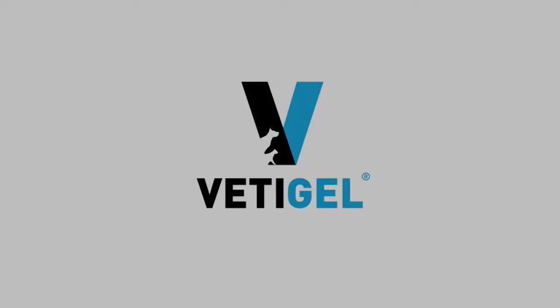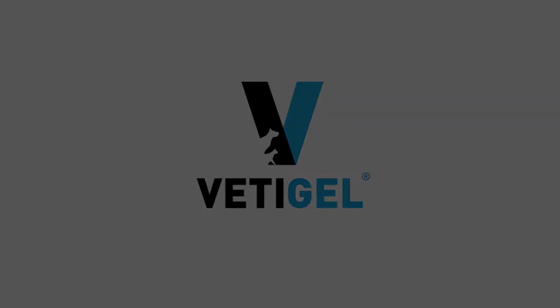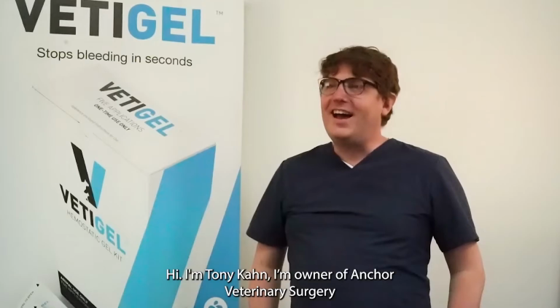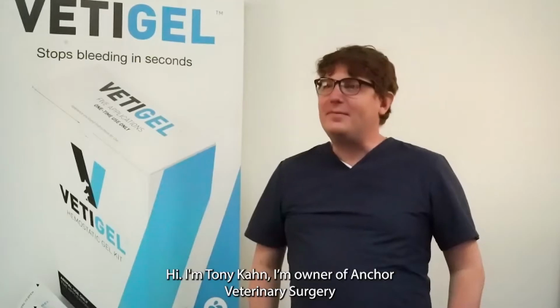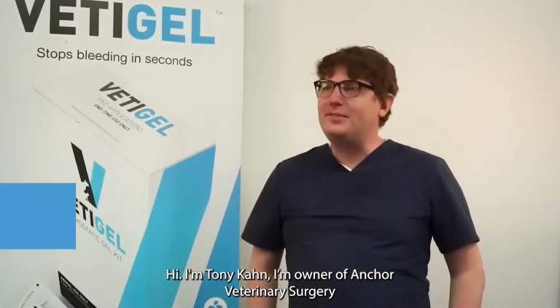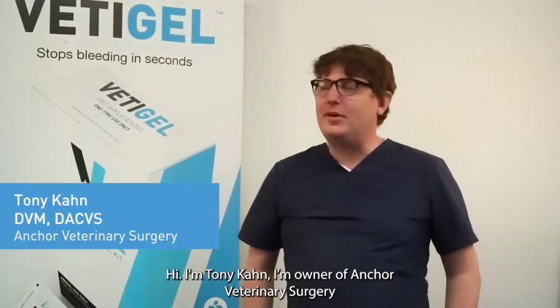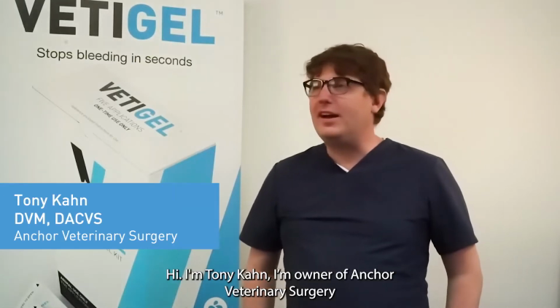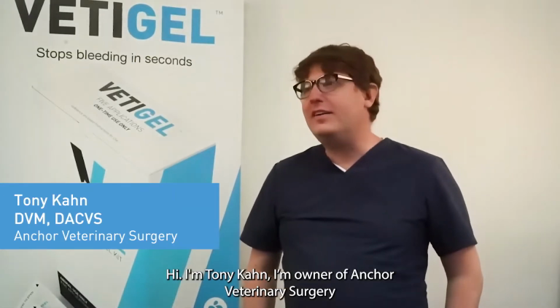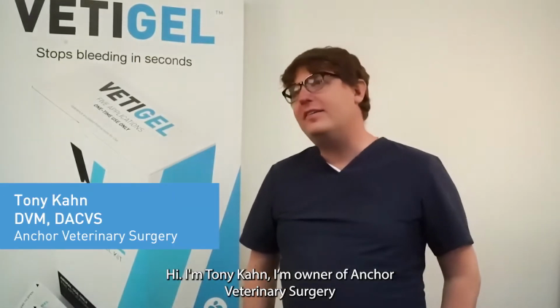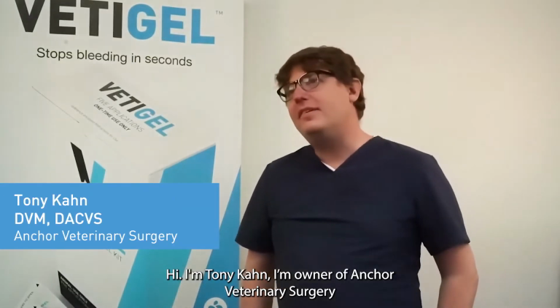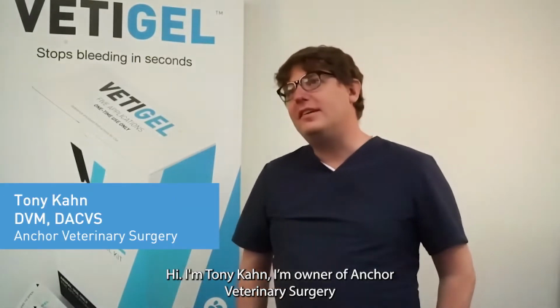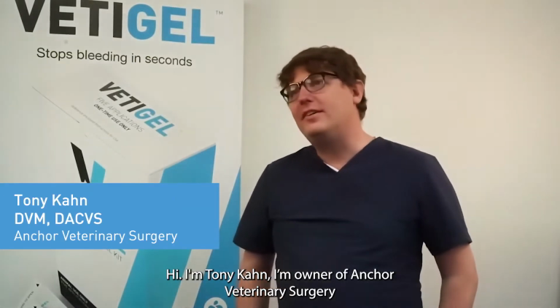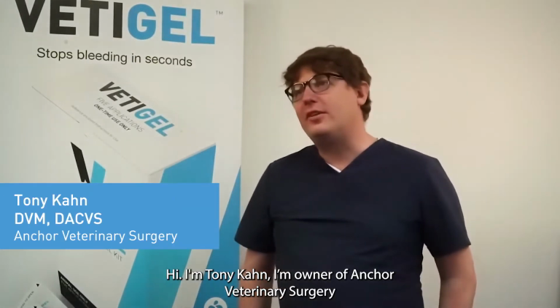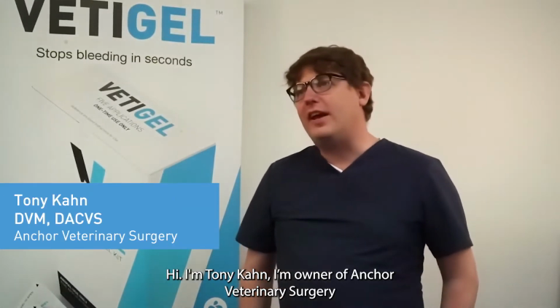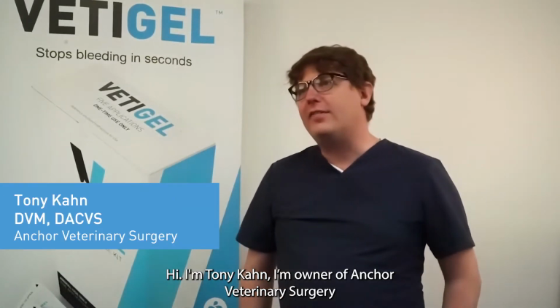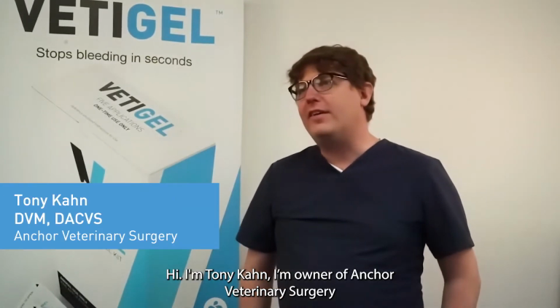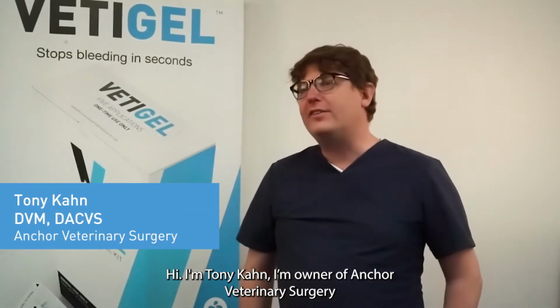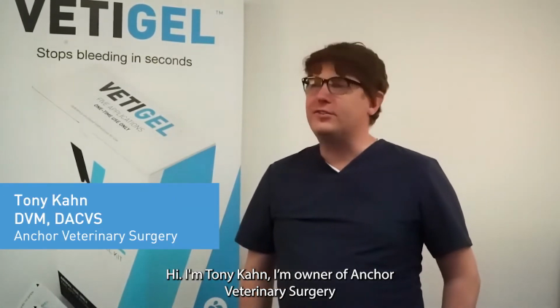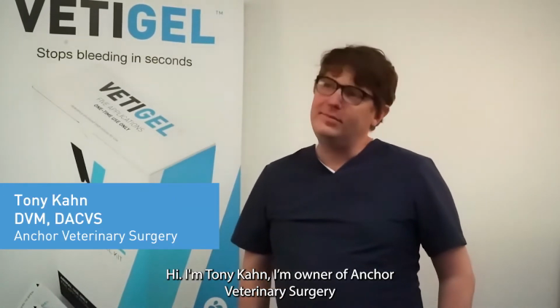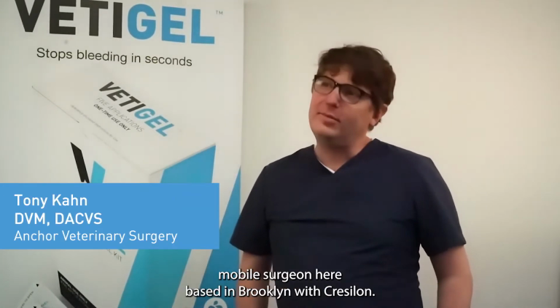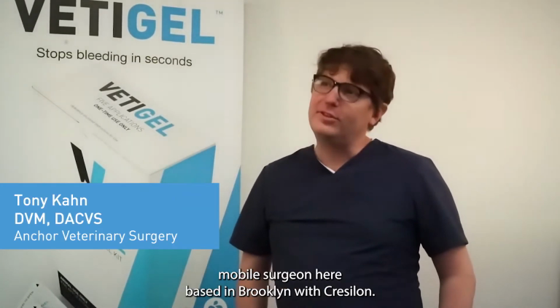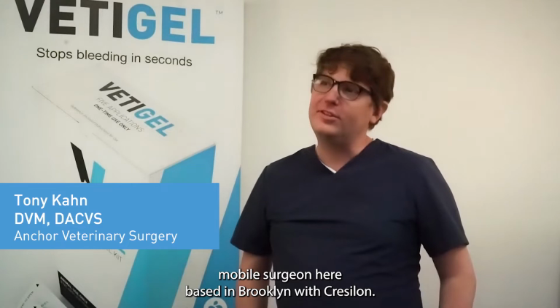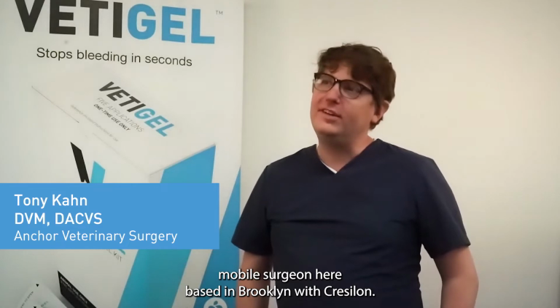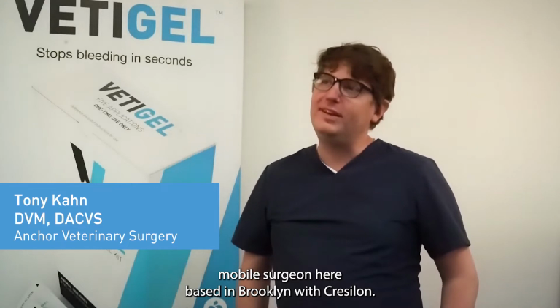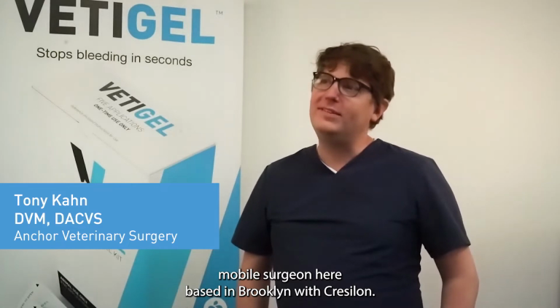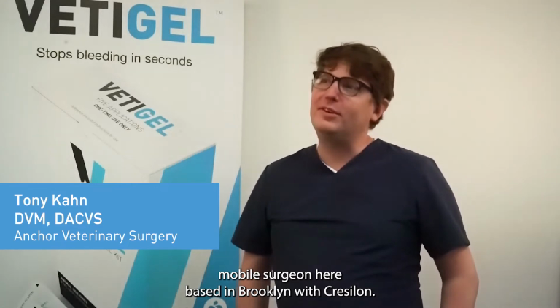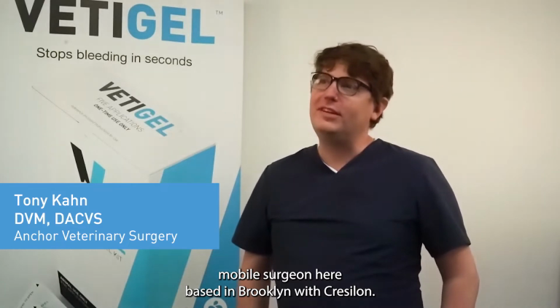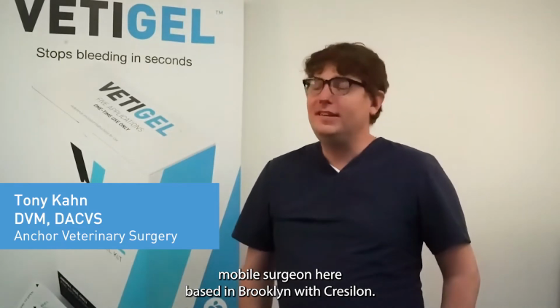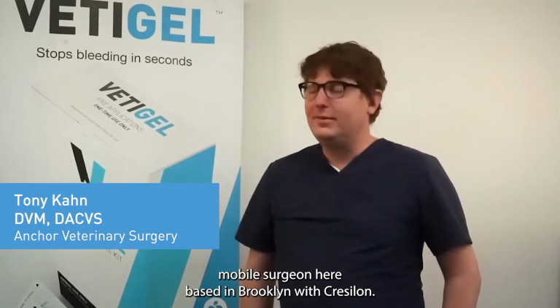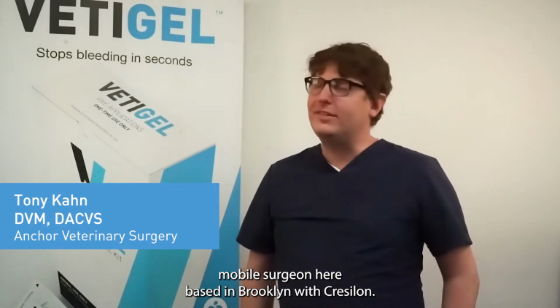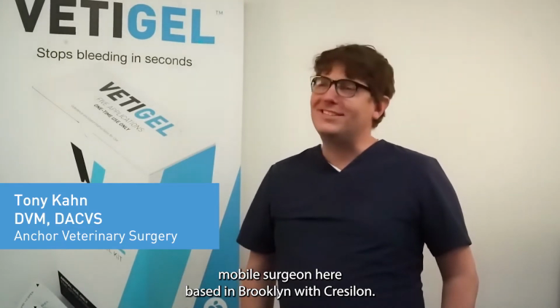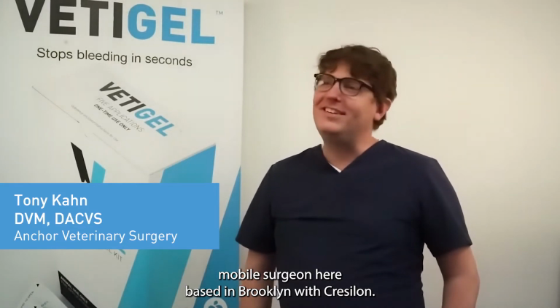Hi, I'm Tony Kahn. I'm the owner of Anchor Veterinary Surgery, a mobile surgeon based in Brooklyn with Cresselon.